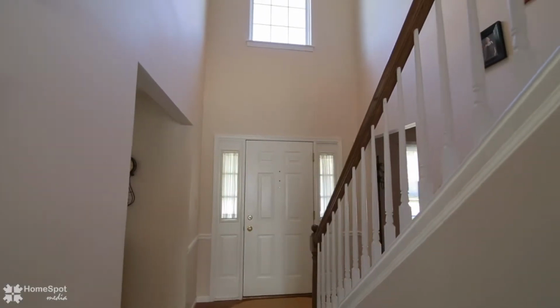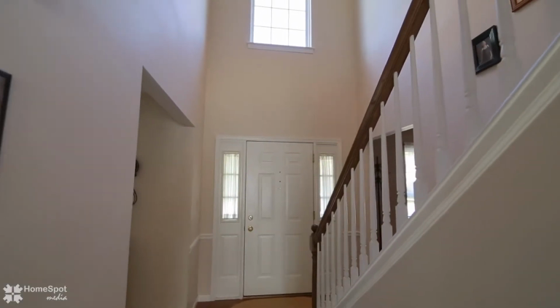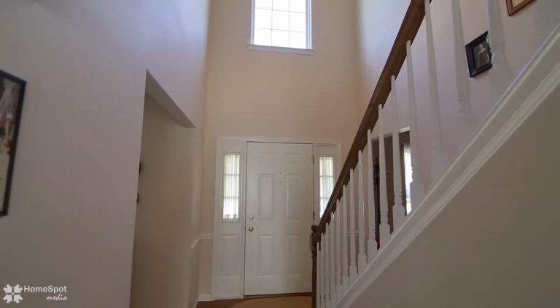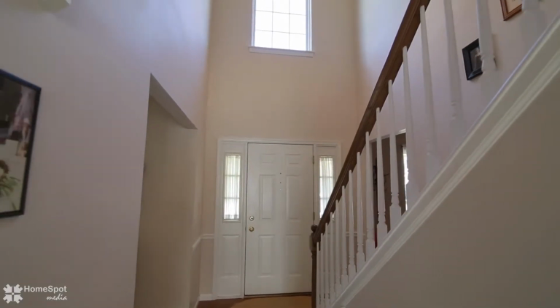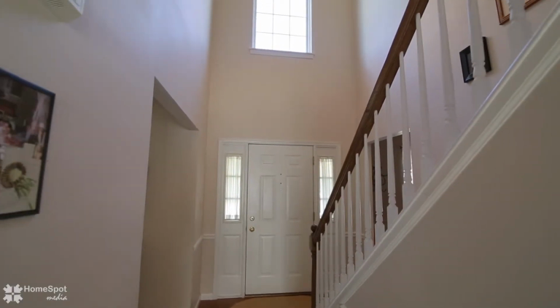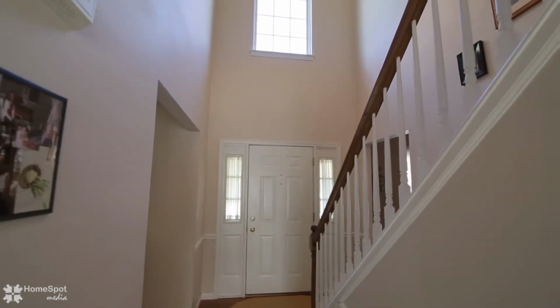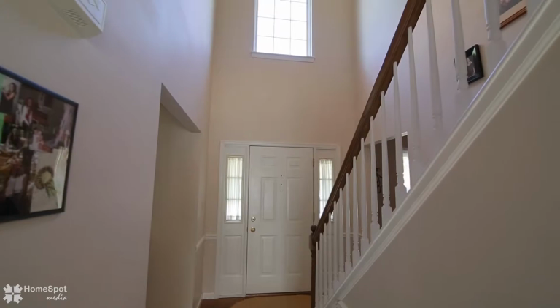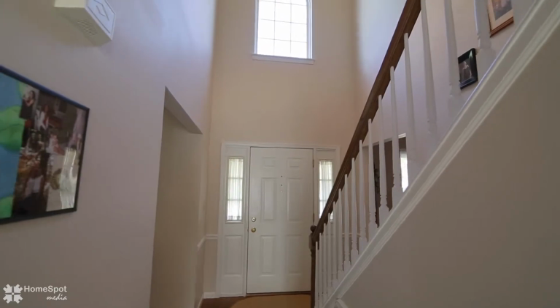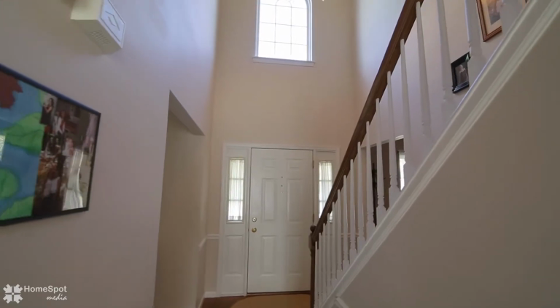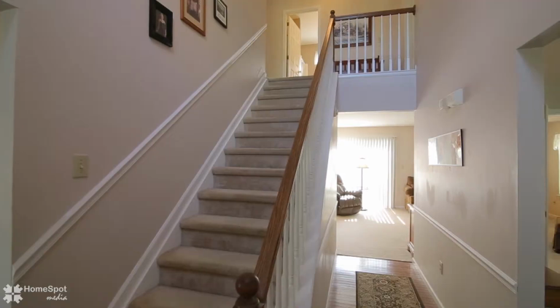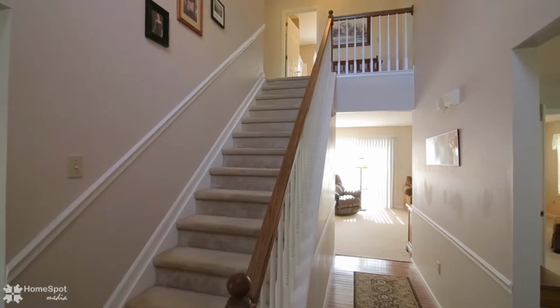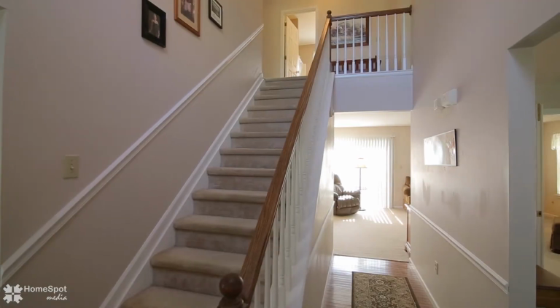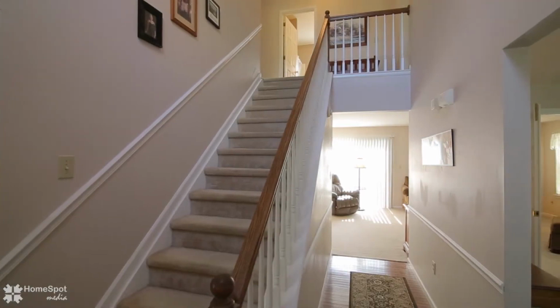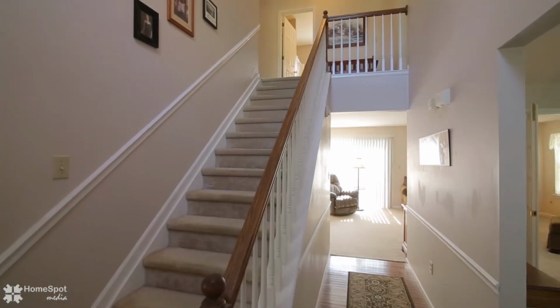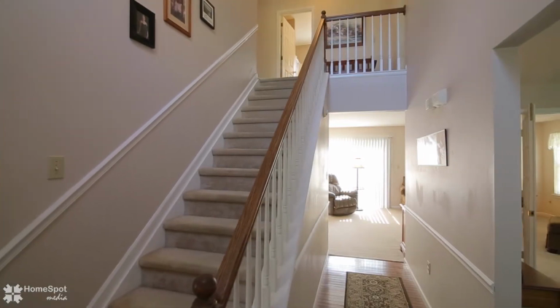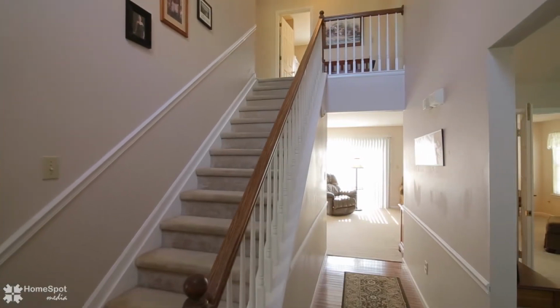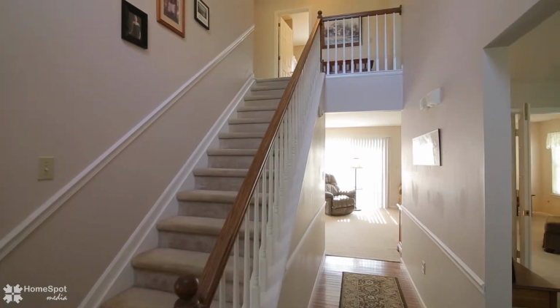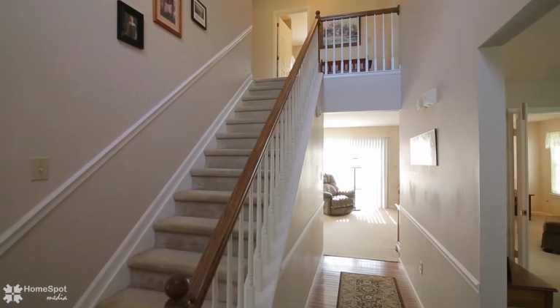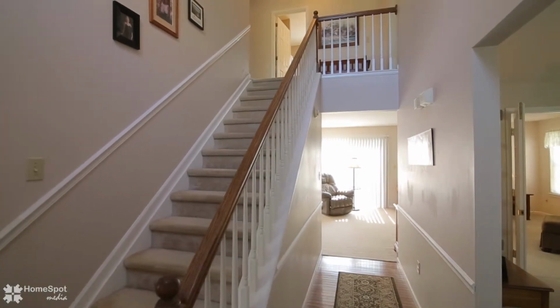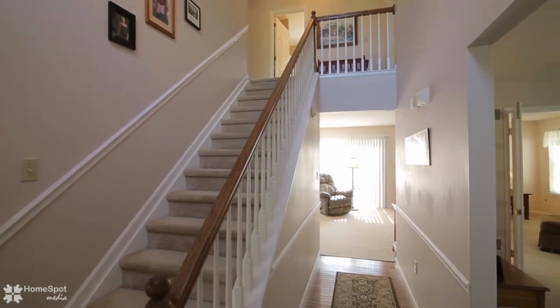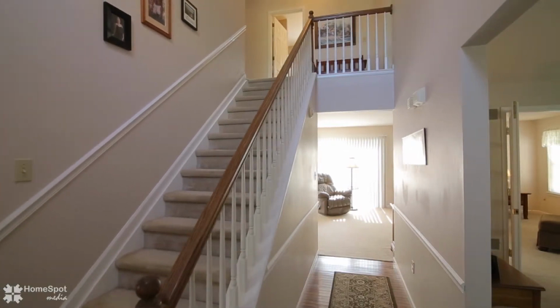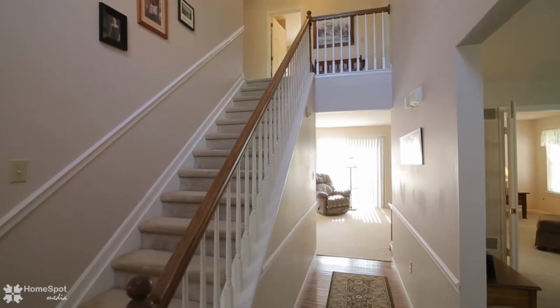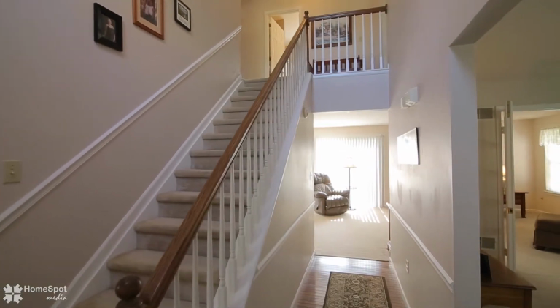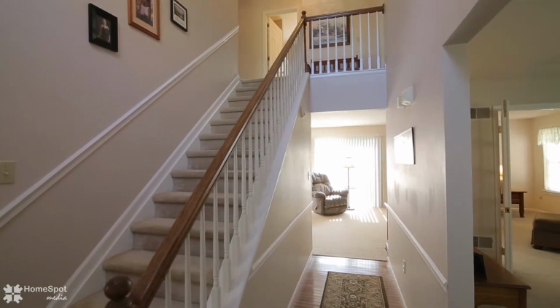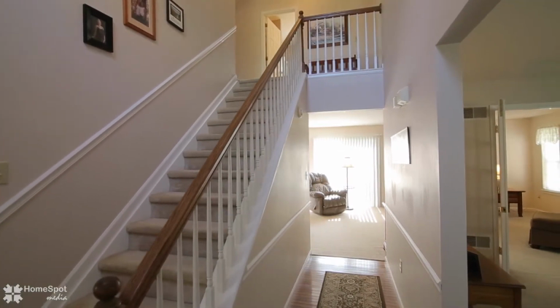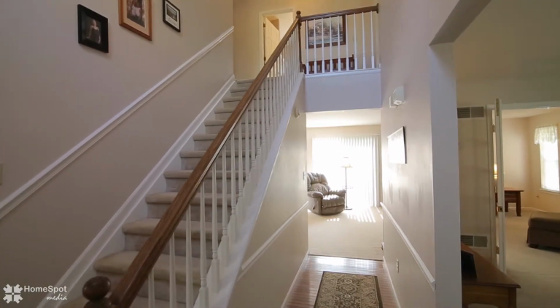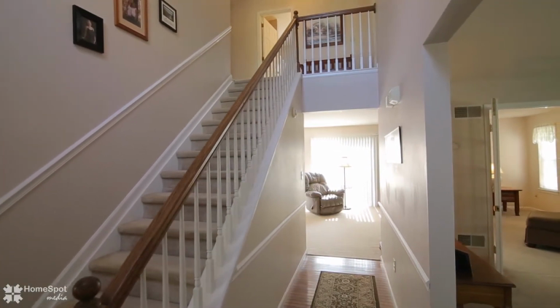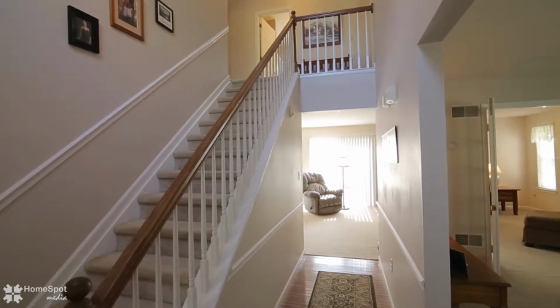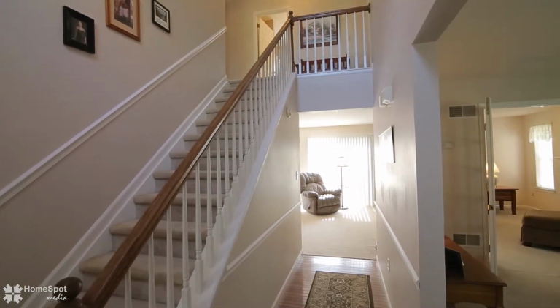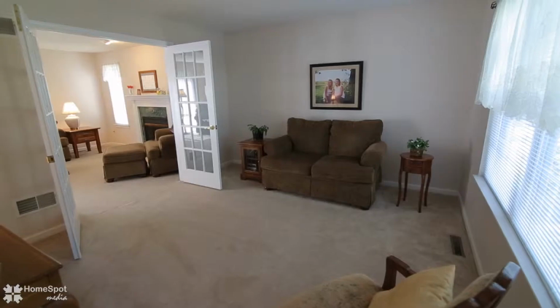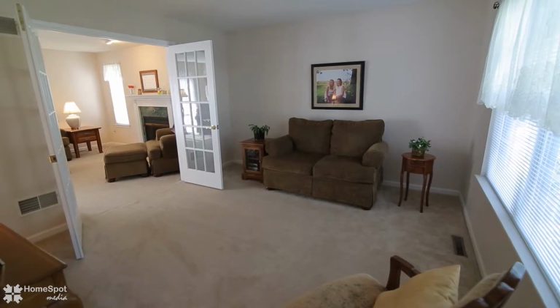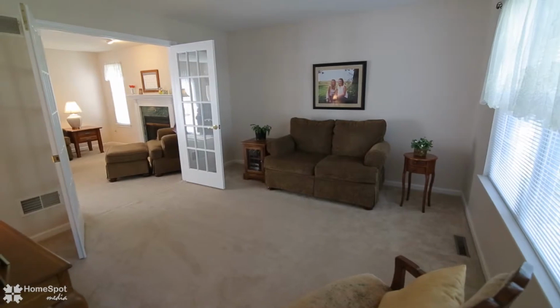This home offers a spacious and open floor plan, with four bedrooms, two and a half baths, and a two-story foyer.